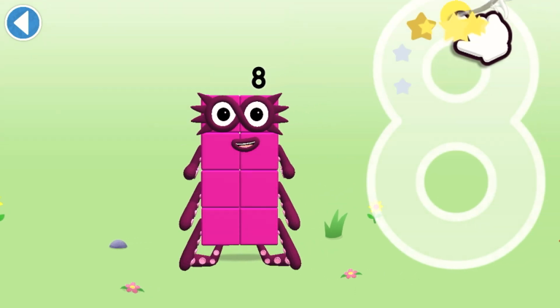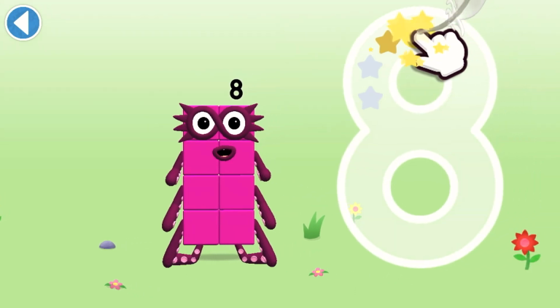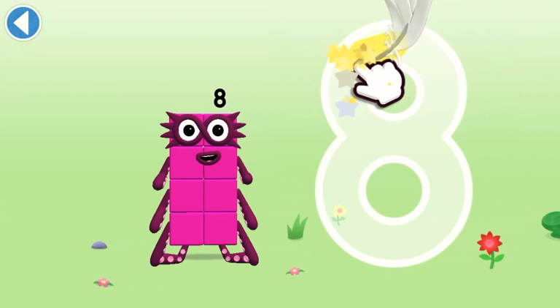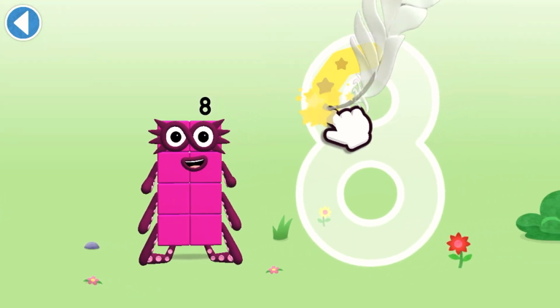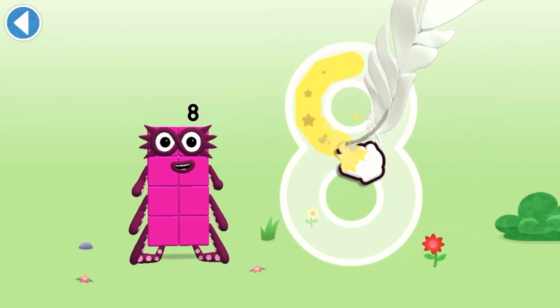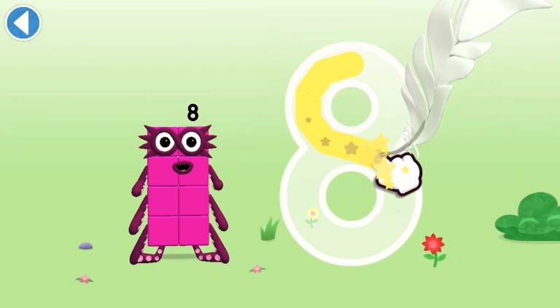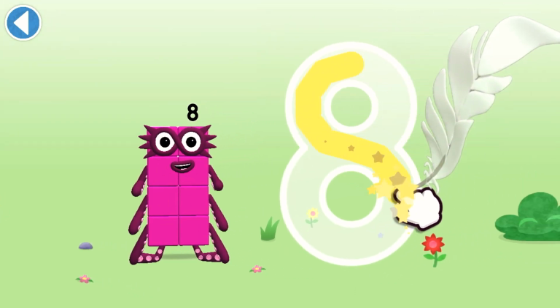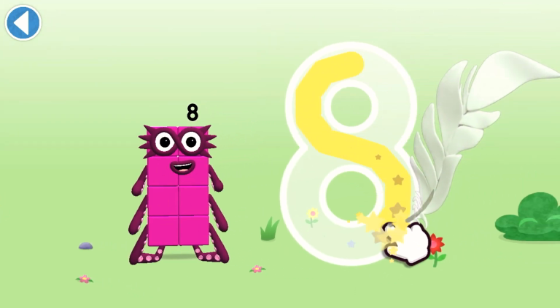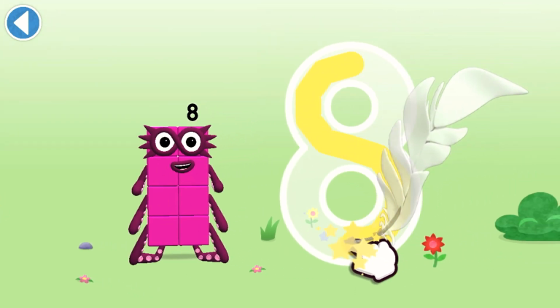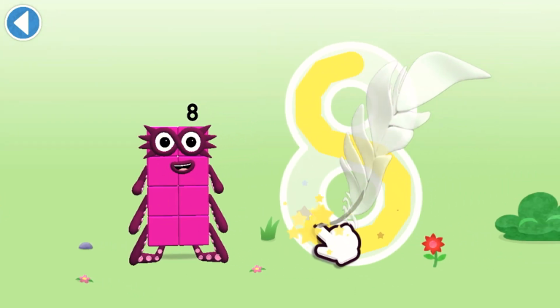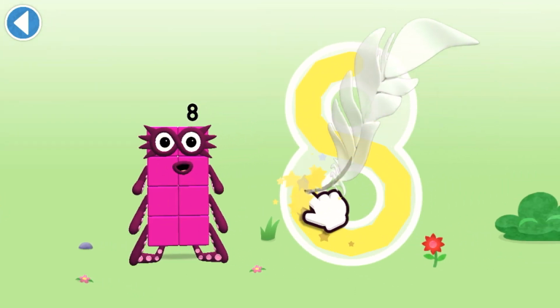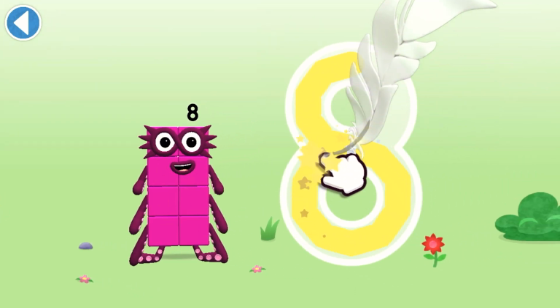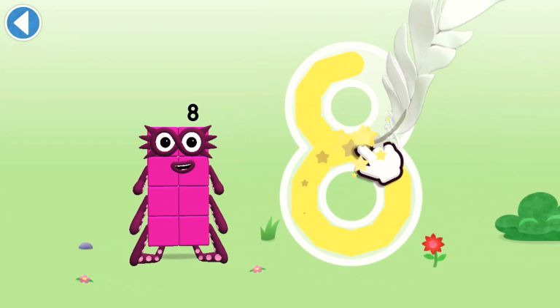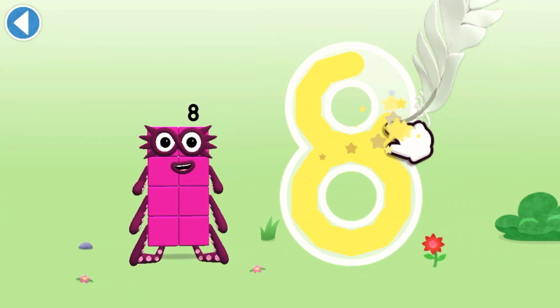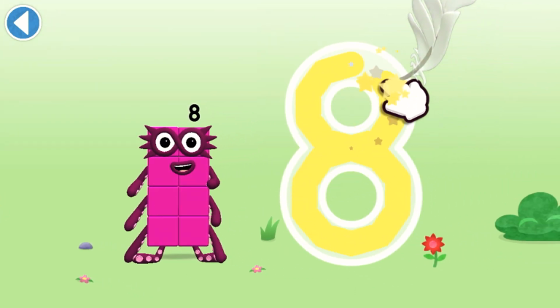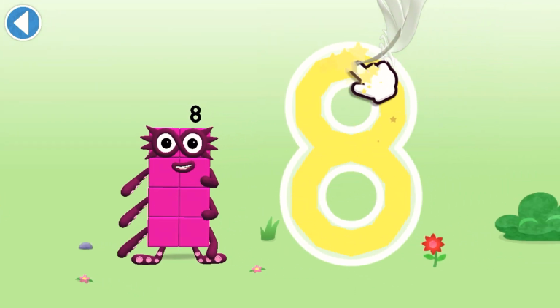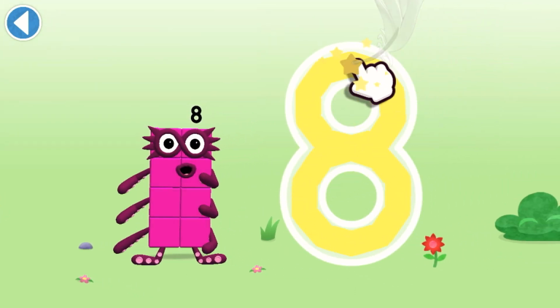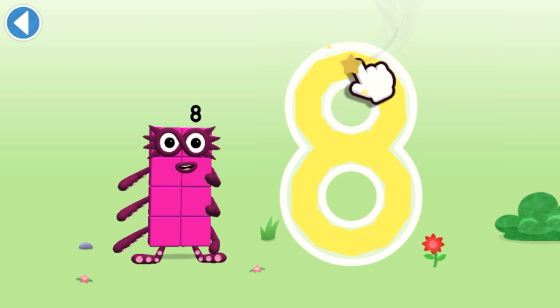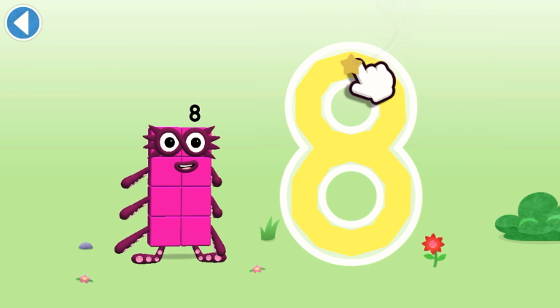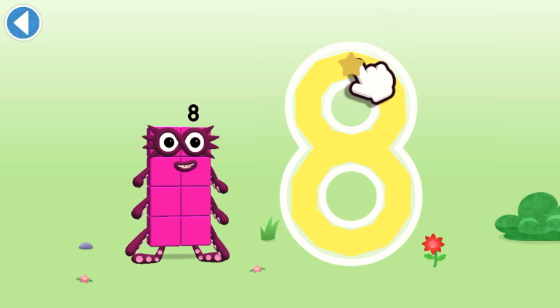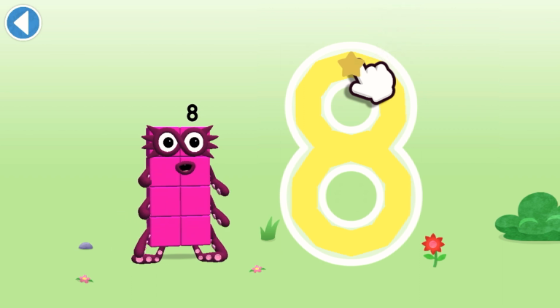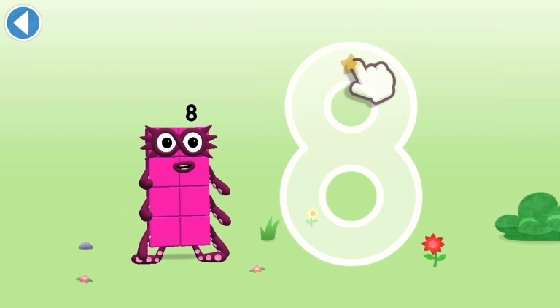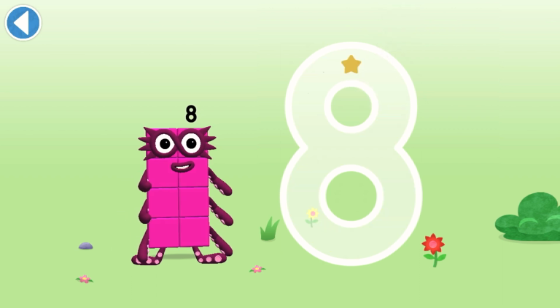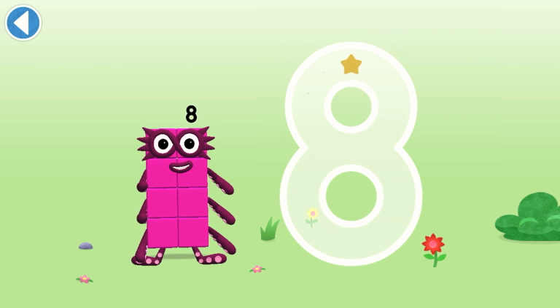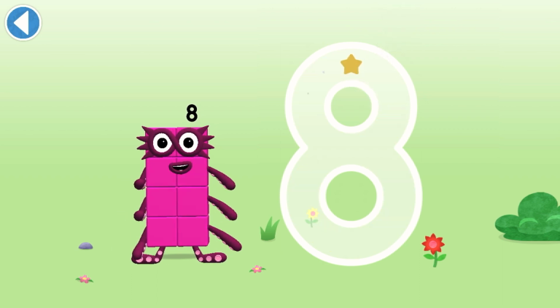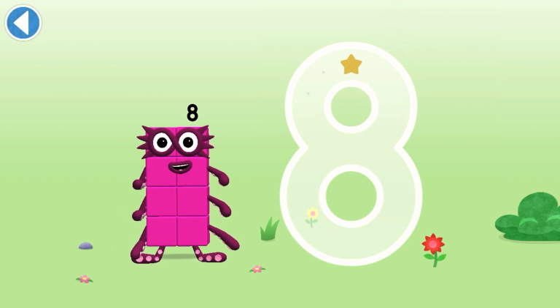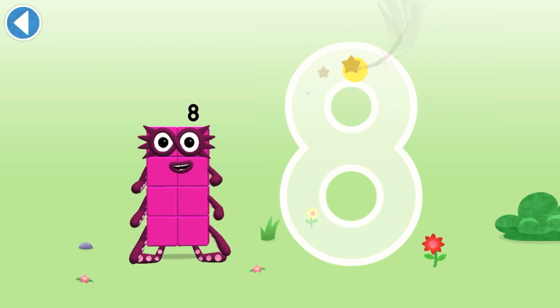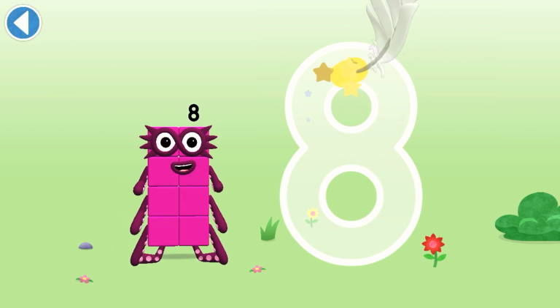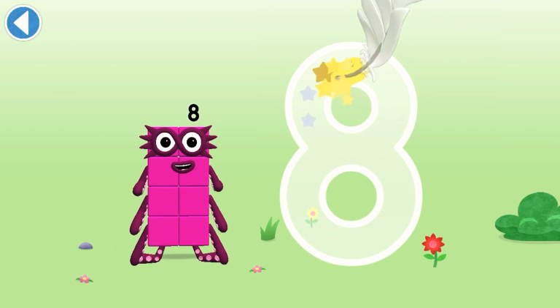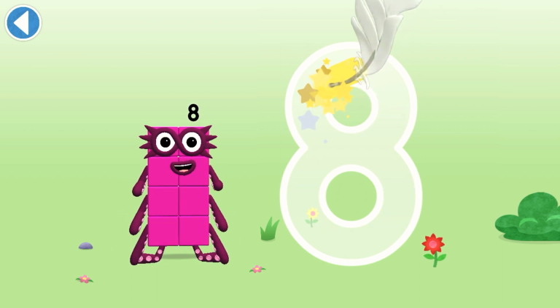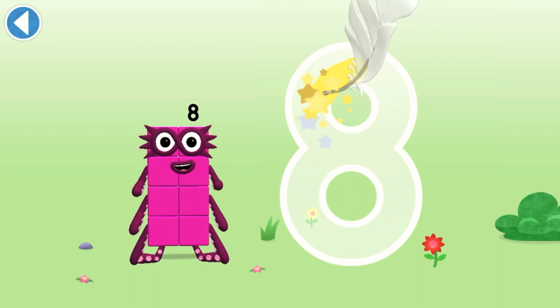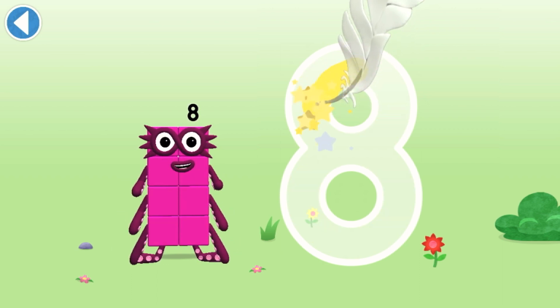An S to start, looking great! Loop back up and there's your 8!